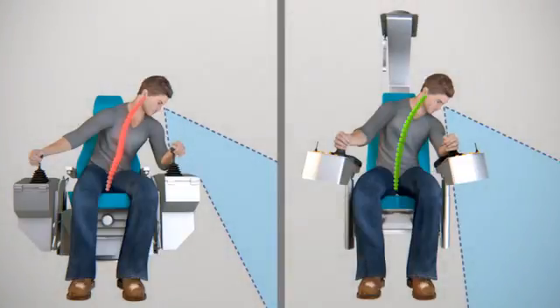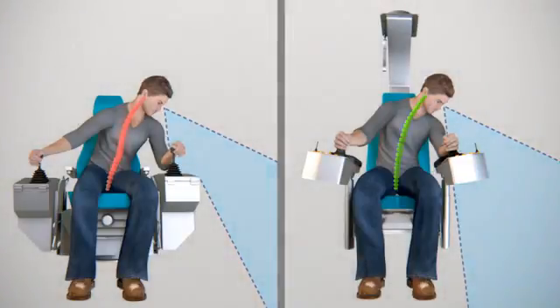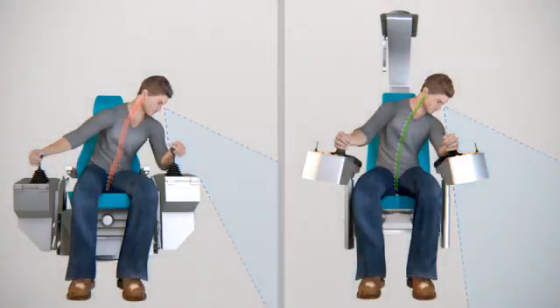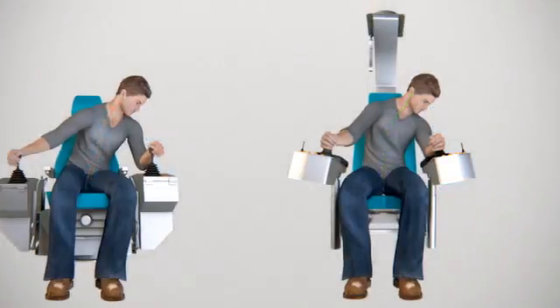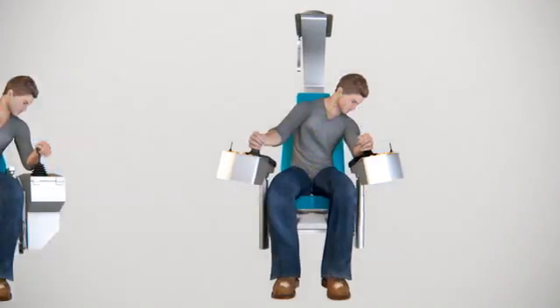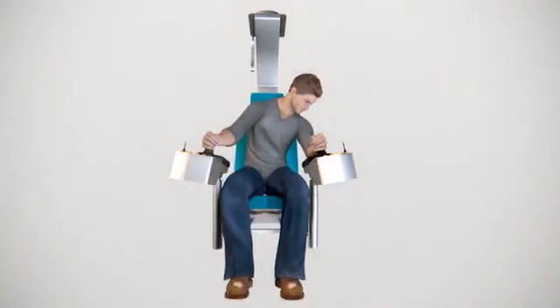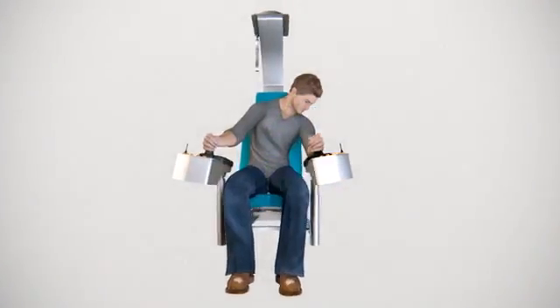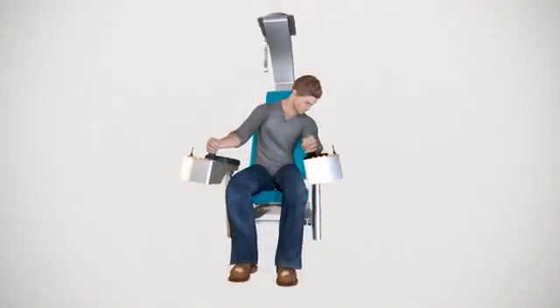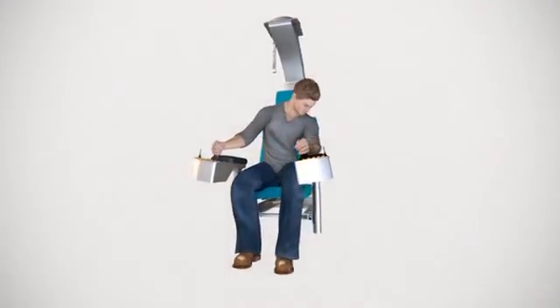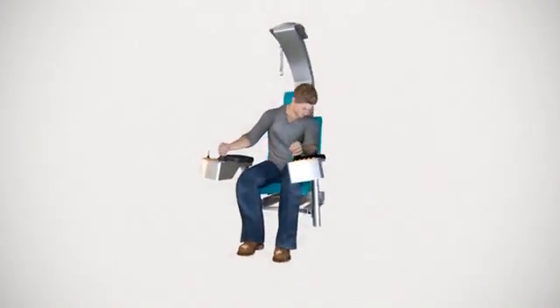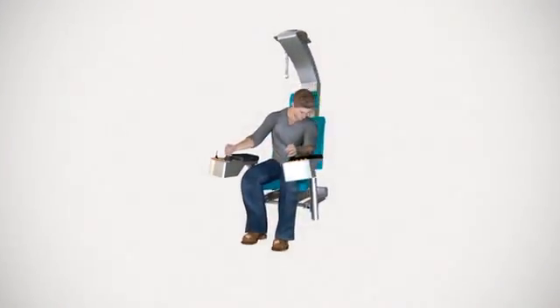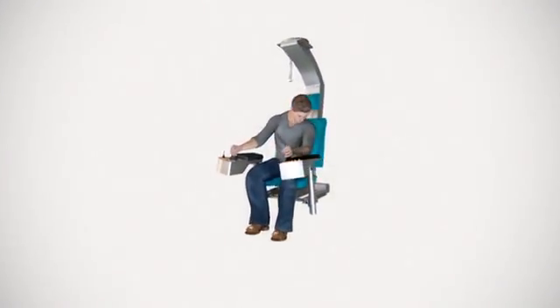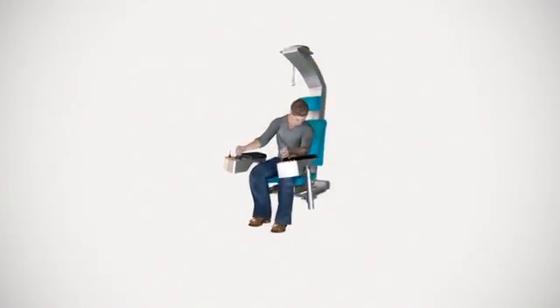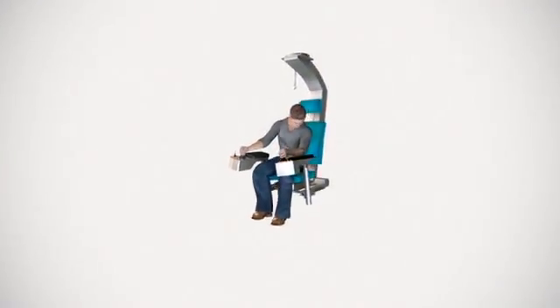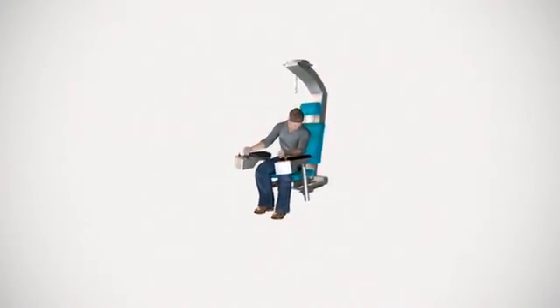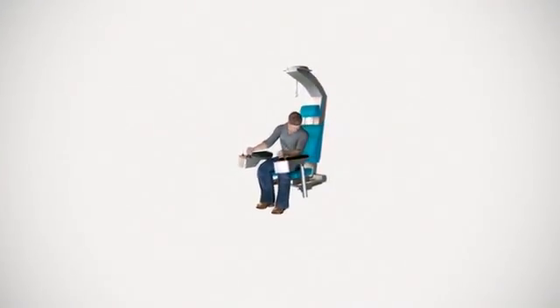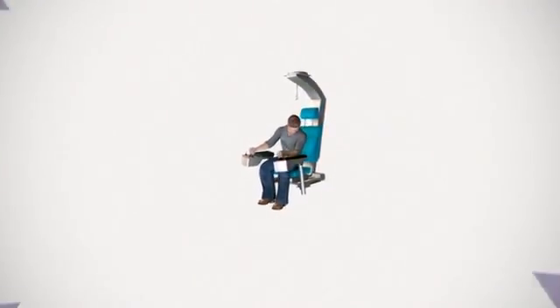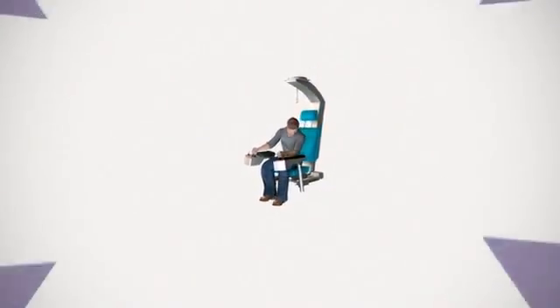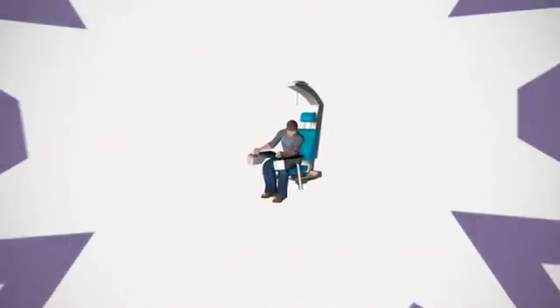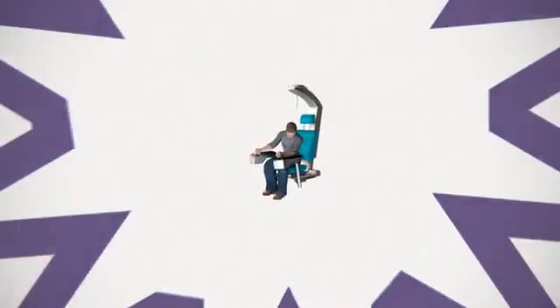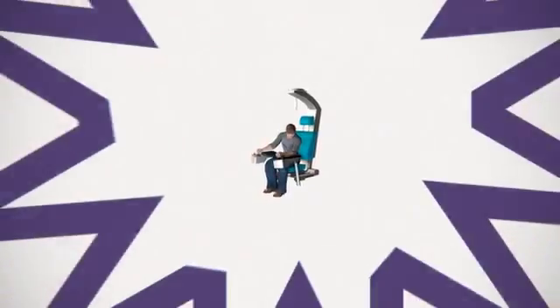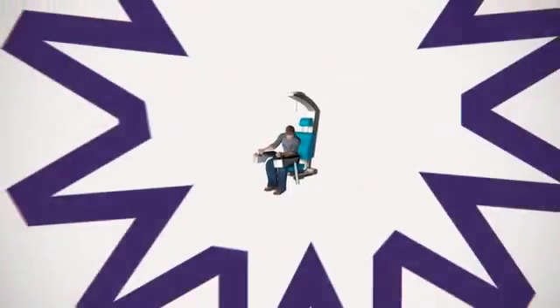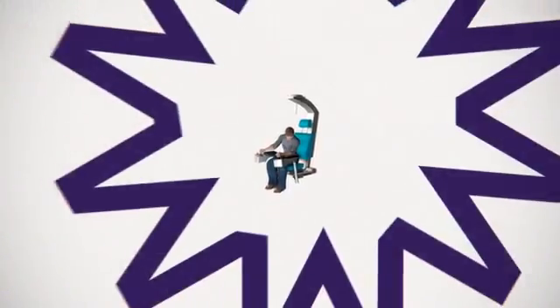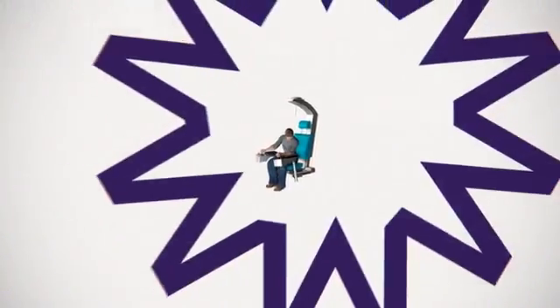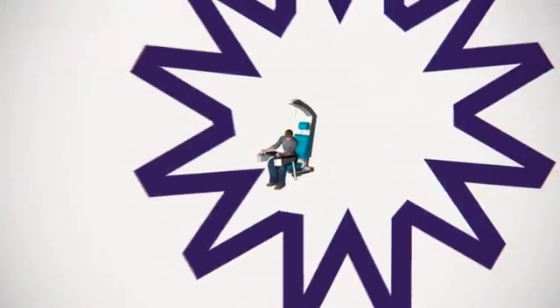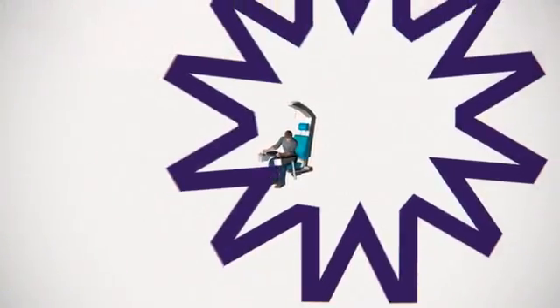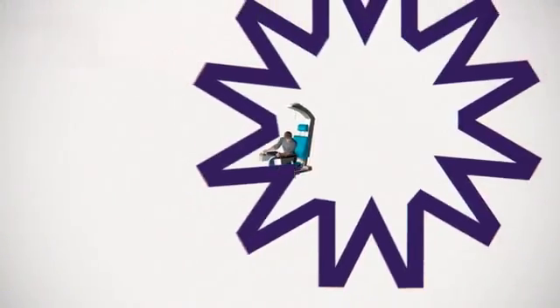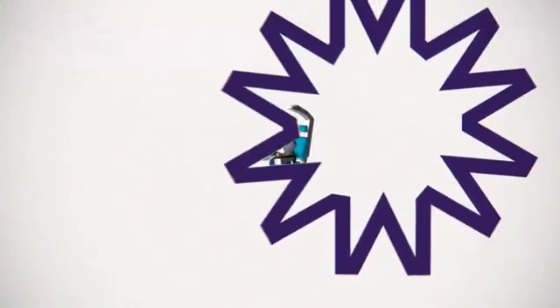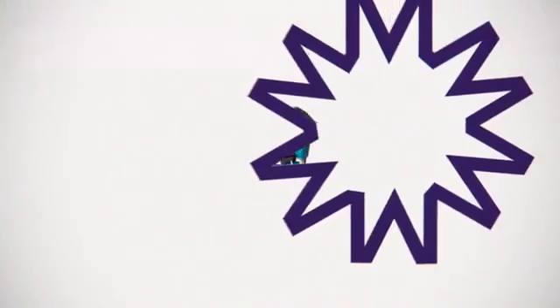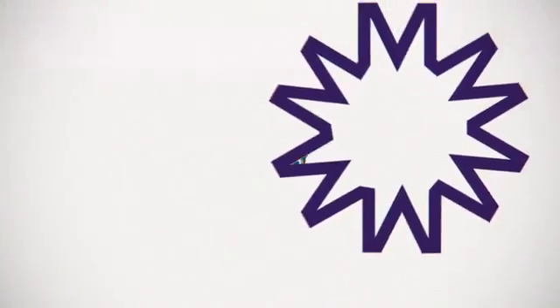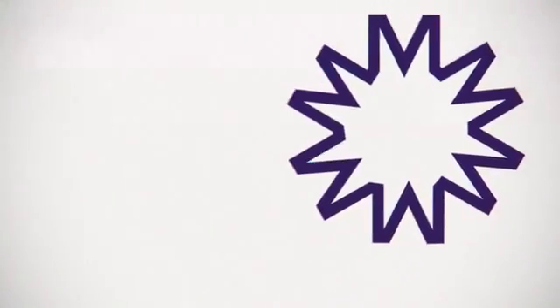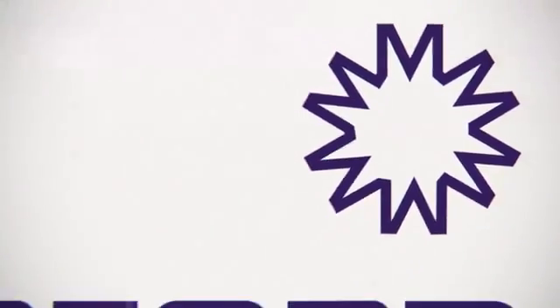Work safe, reduce fatigue and physical complaints. Improve your efficiency with the ergo seat.